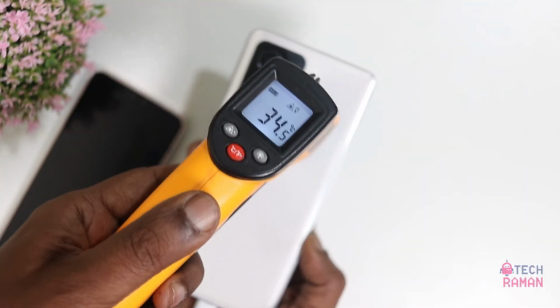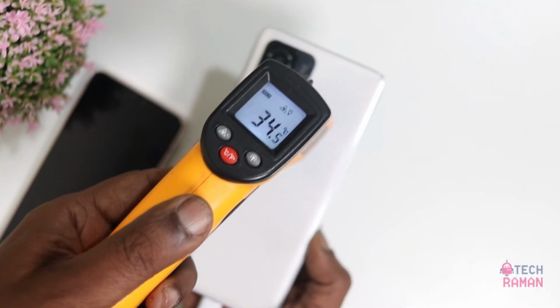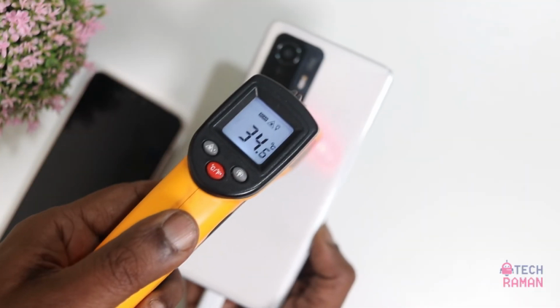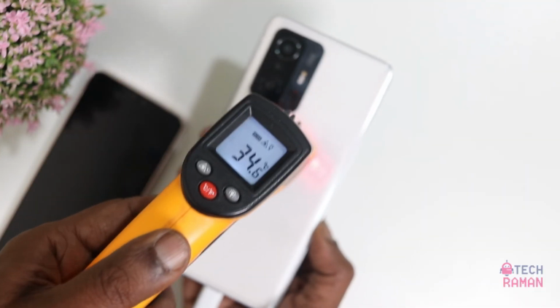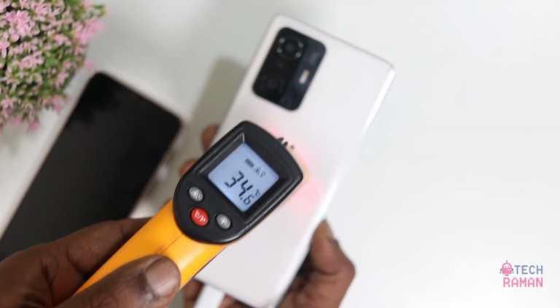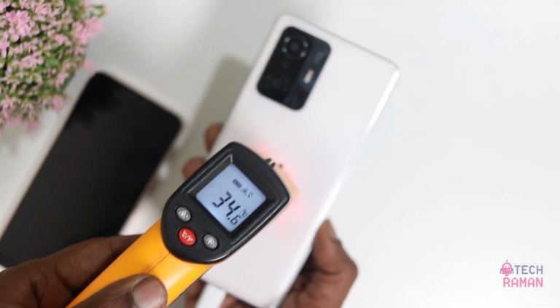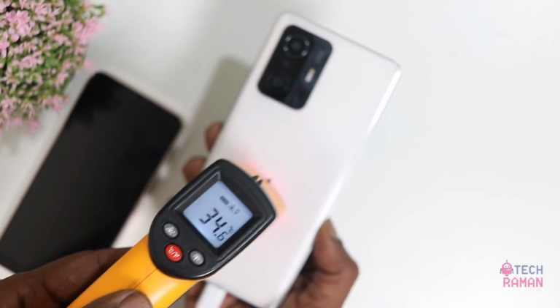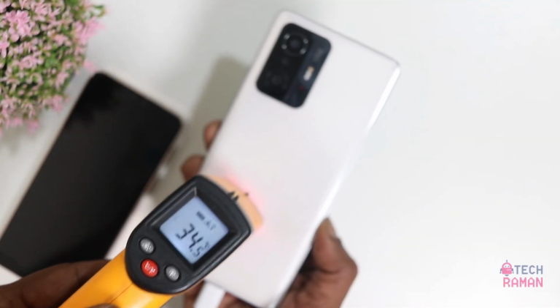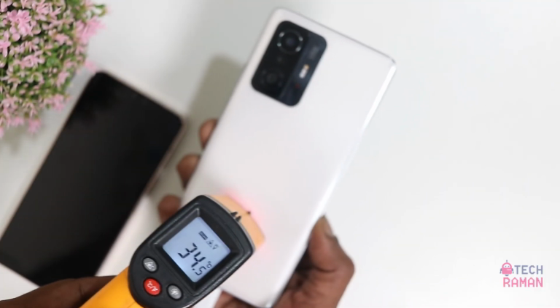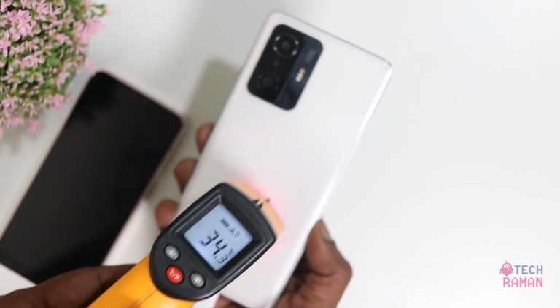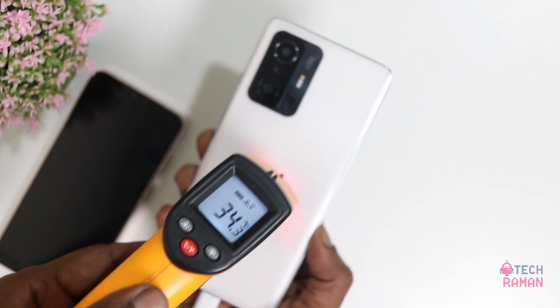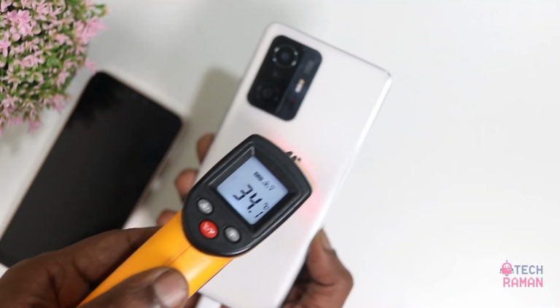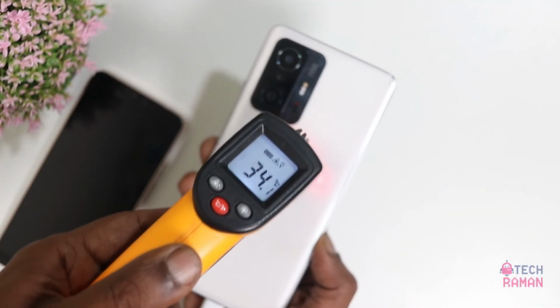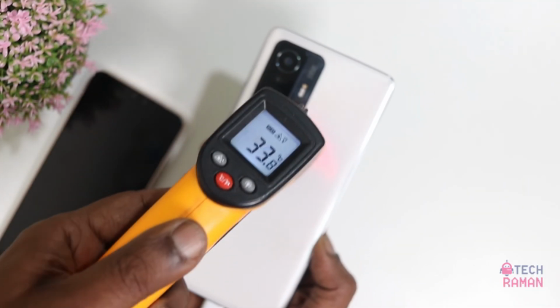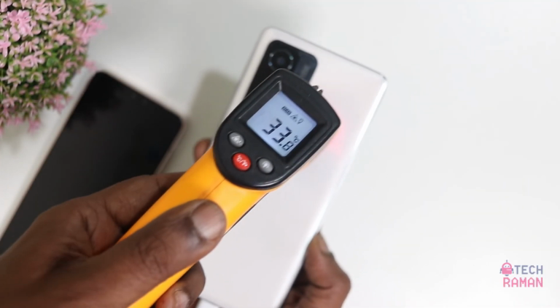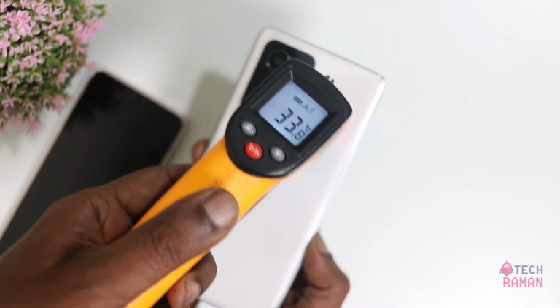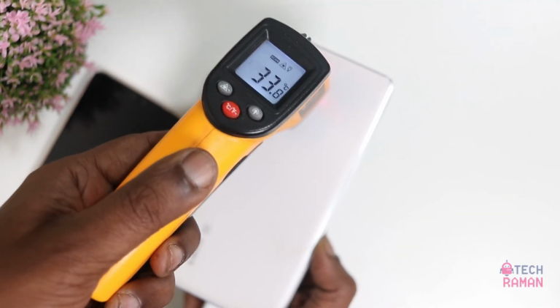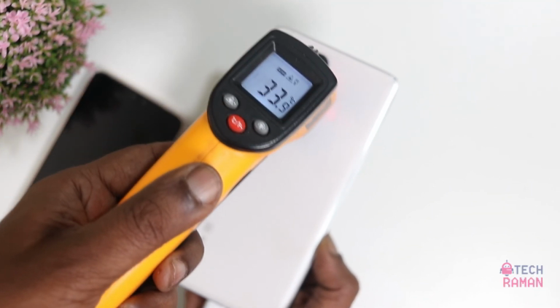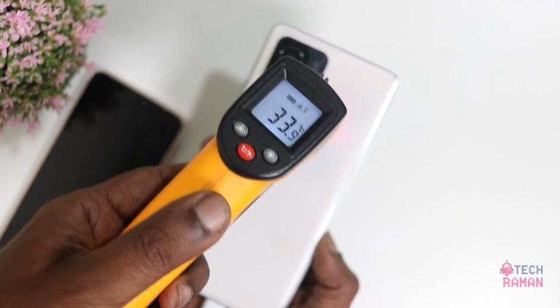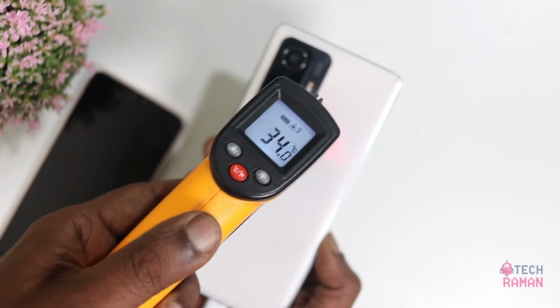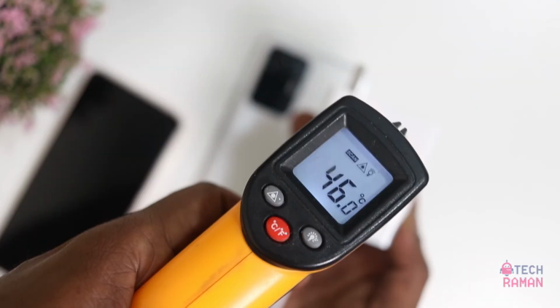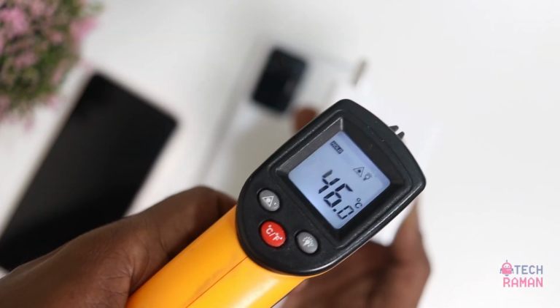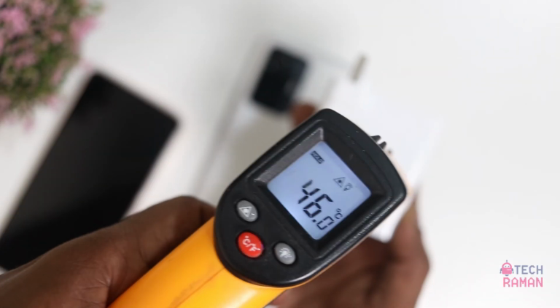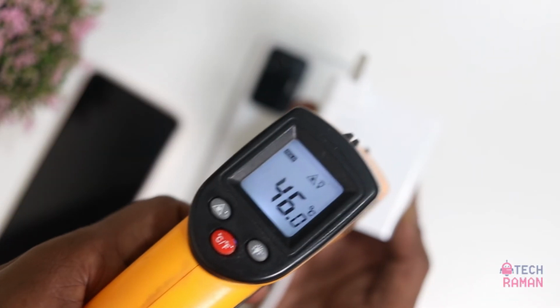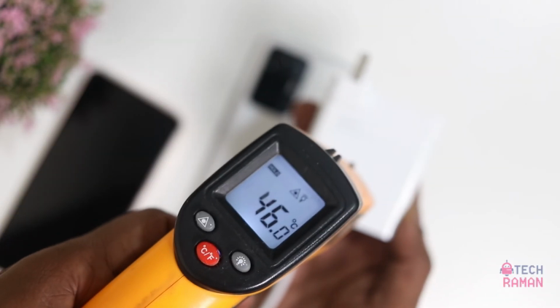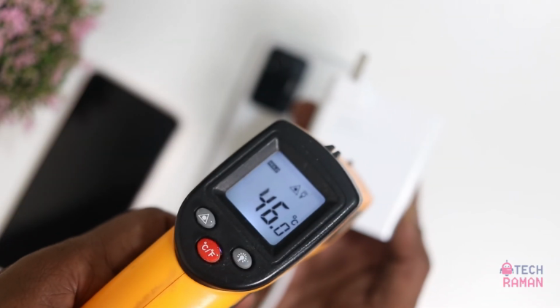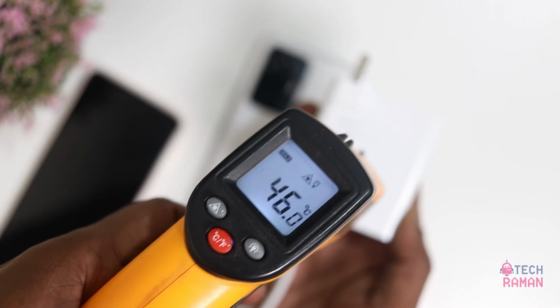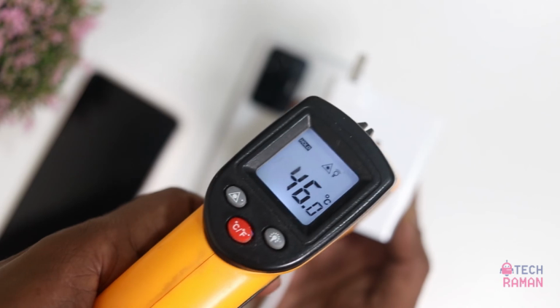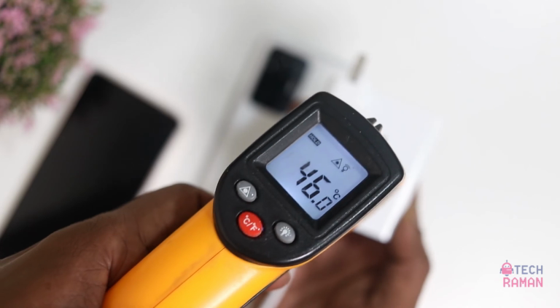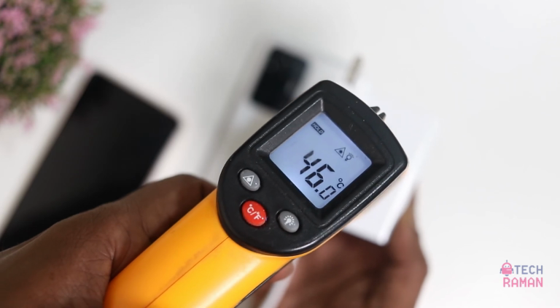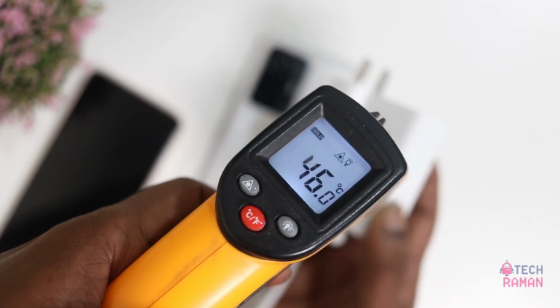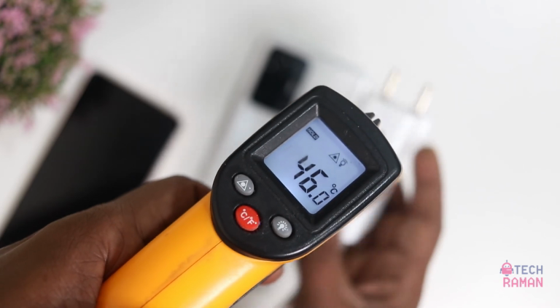The temperature is around 34 degrees, which is an 8 degree jump. And the charger shows around 46 degrees.